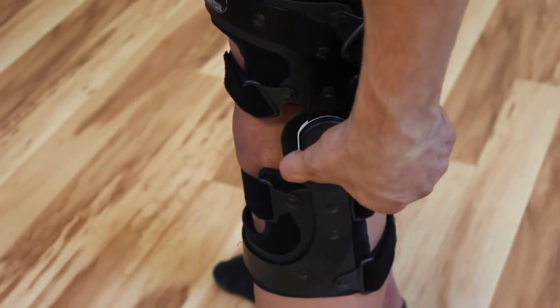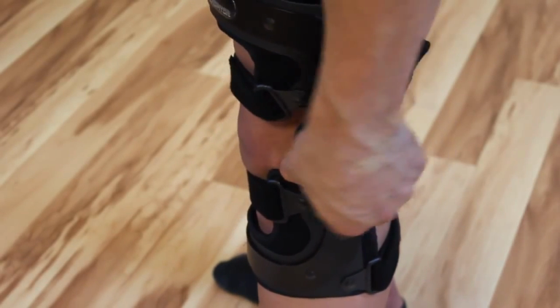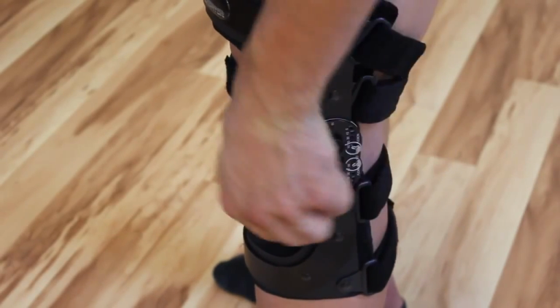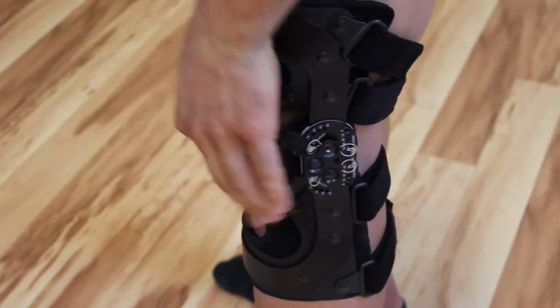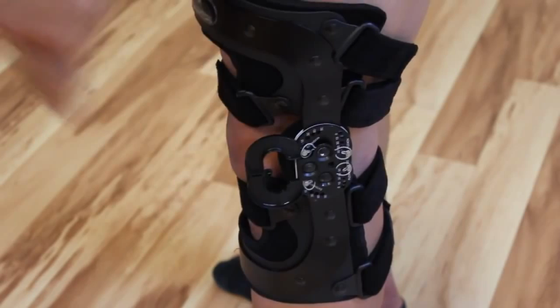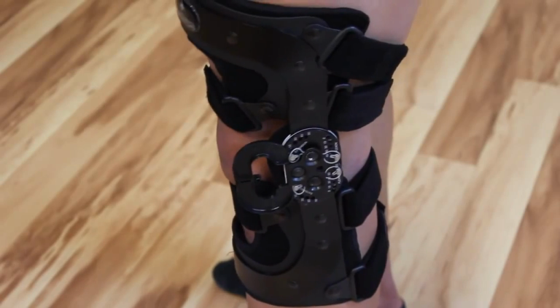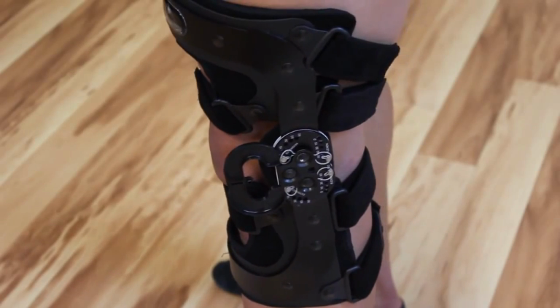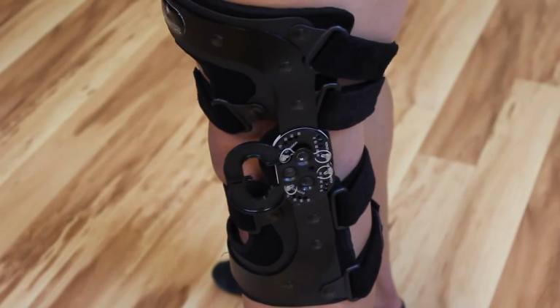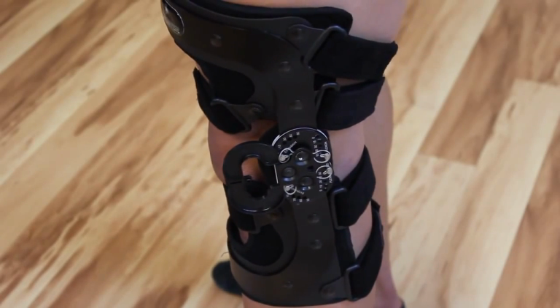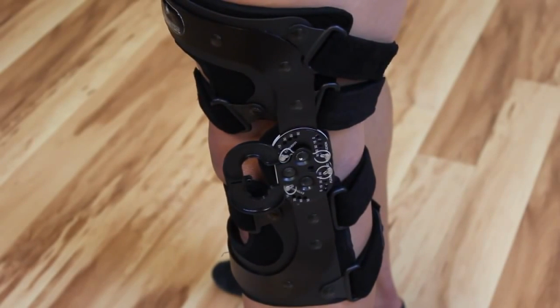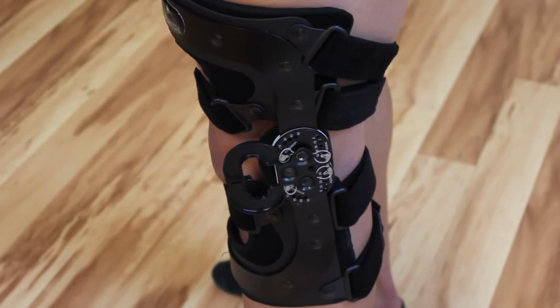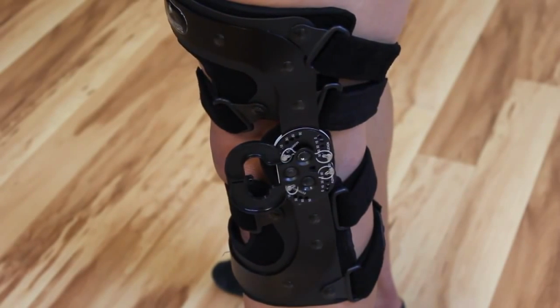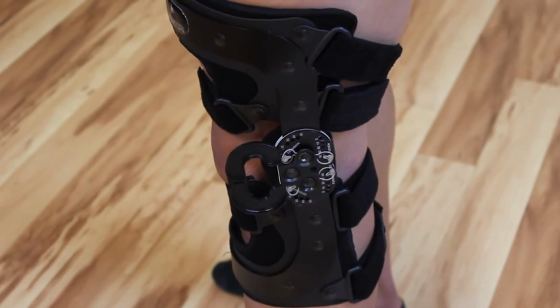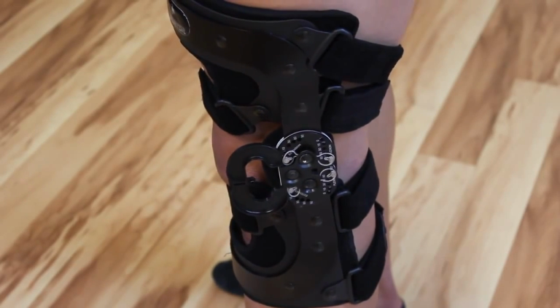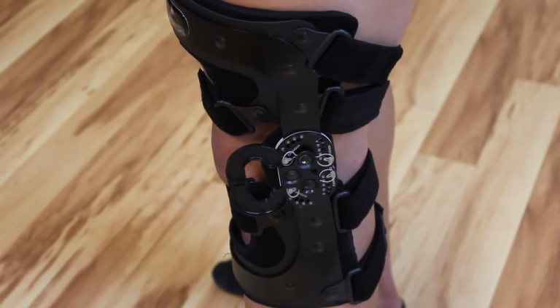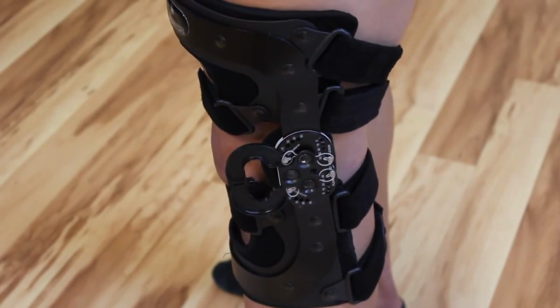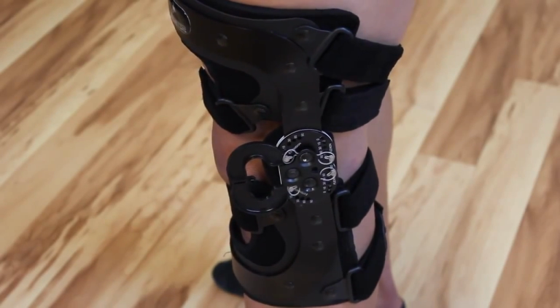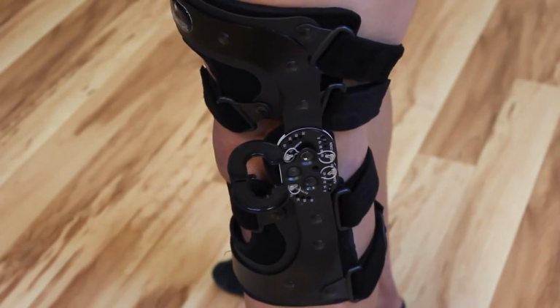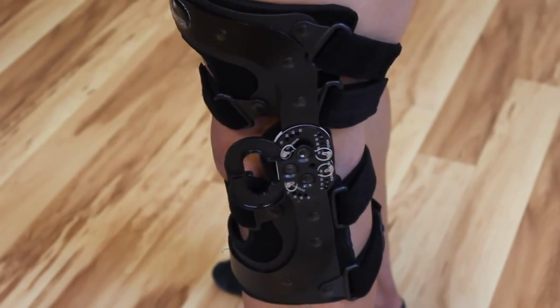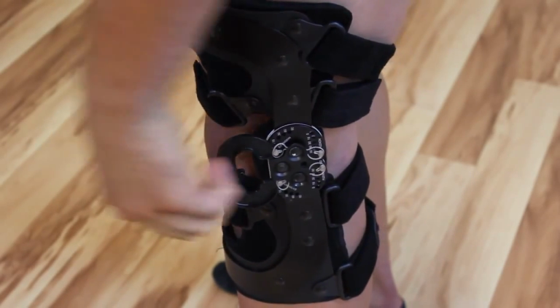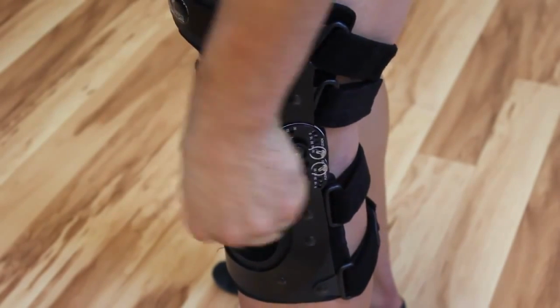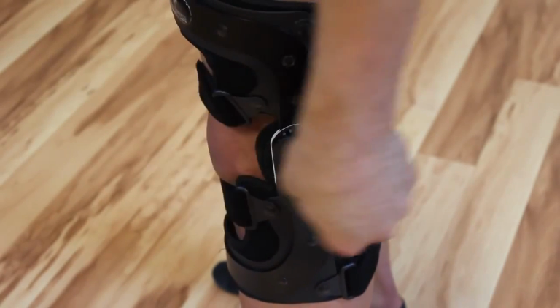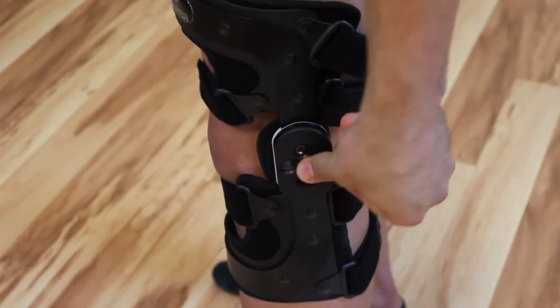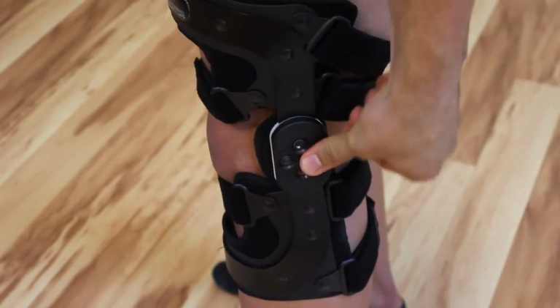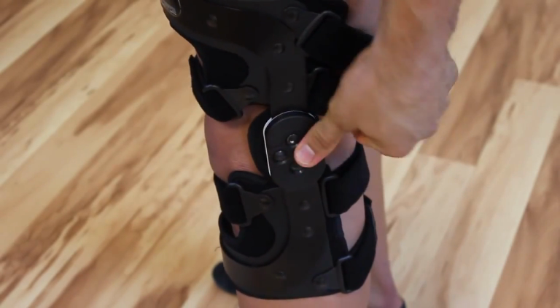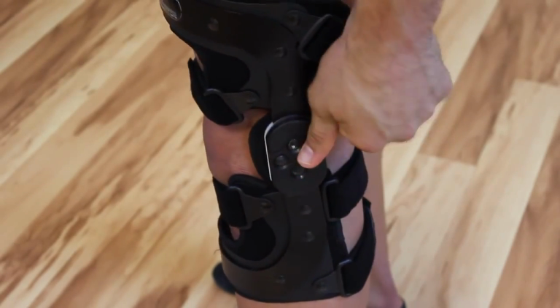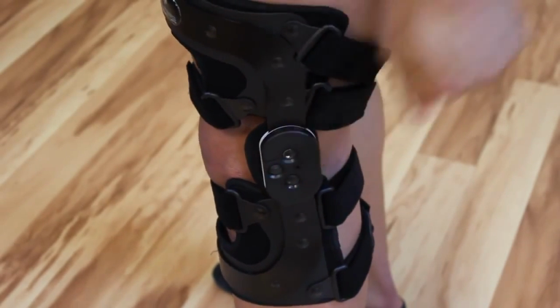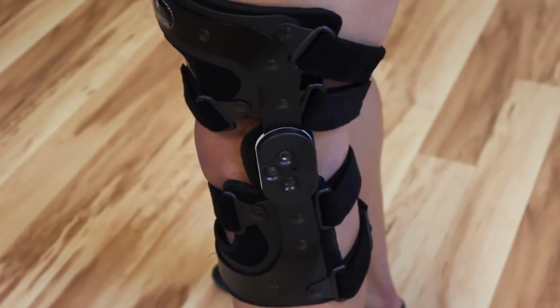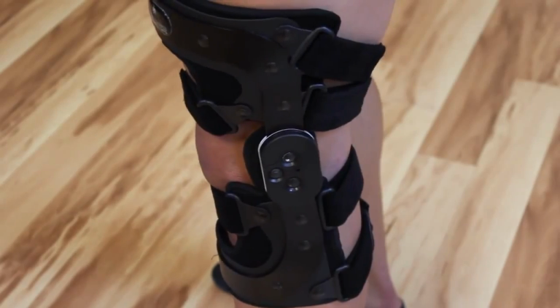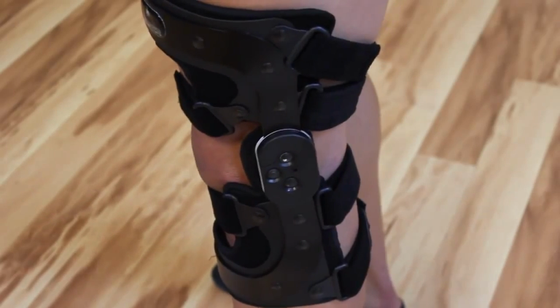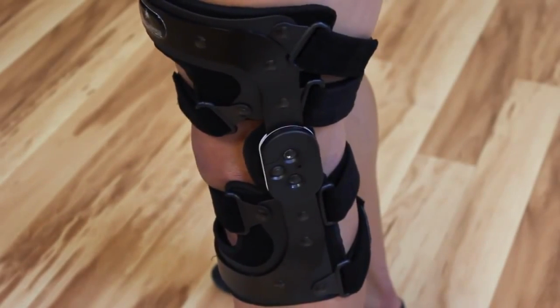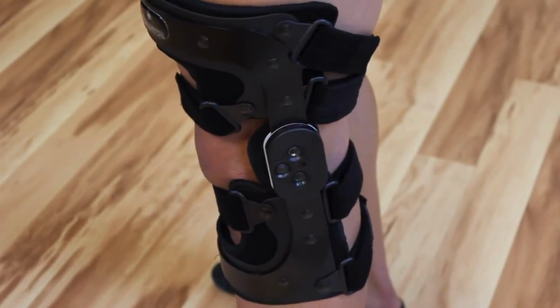Open the plastic cover of the hinge. A medical professional should adjust the flexion and/or extension according to the patient's need.